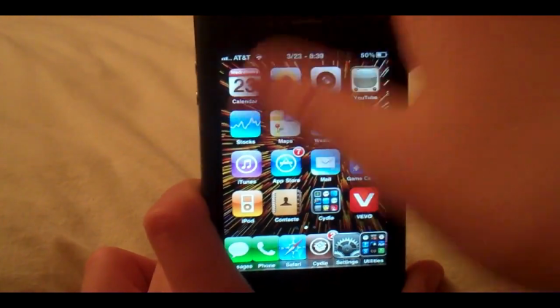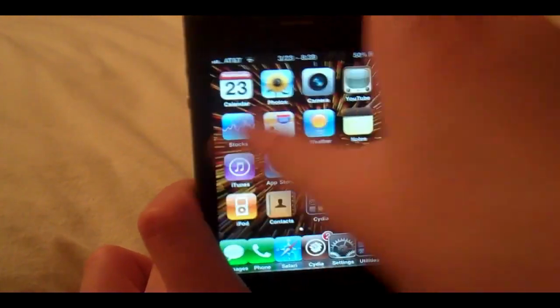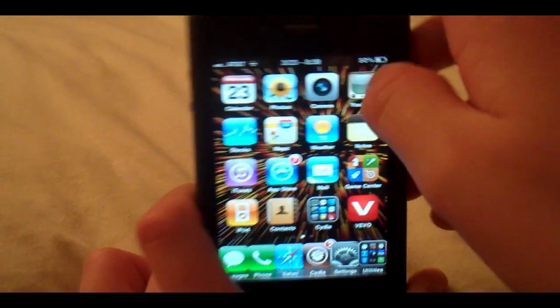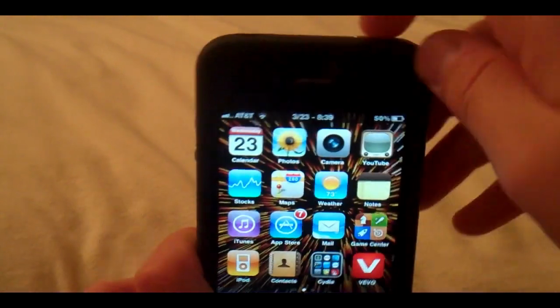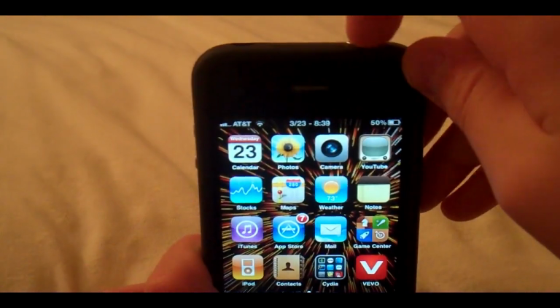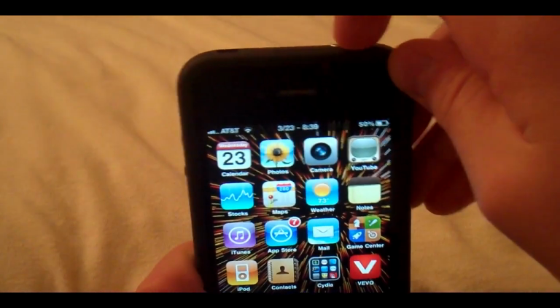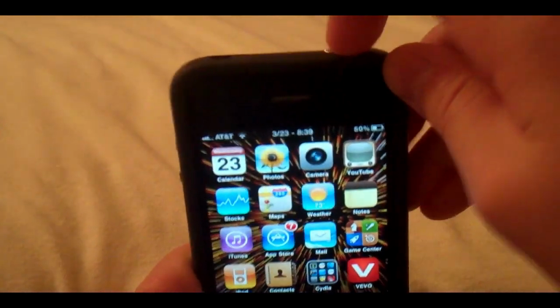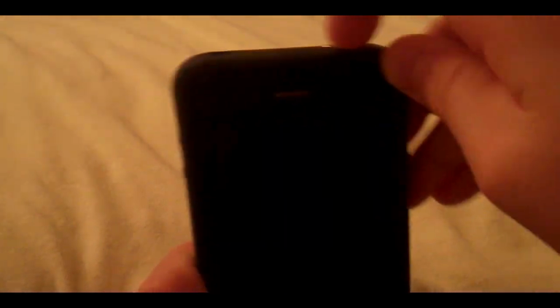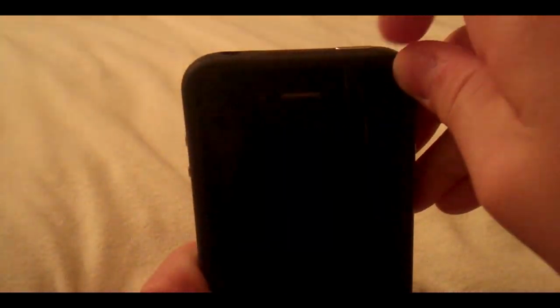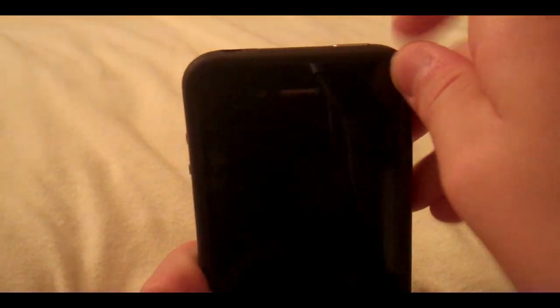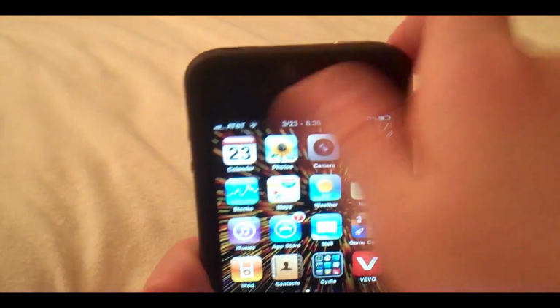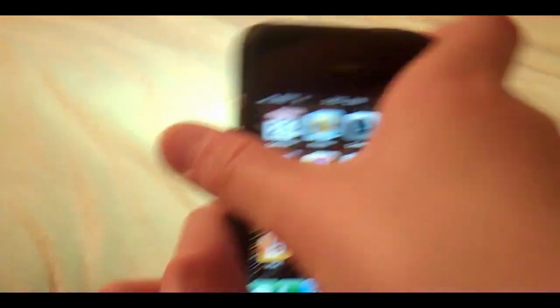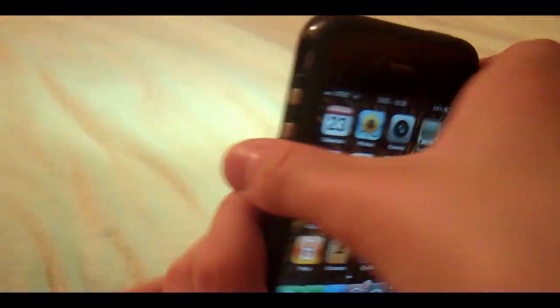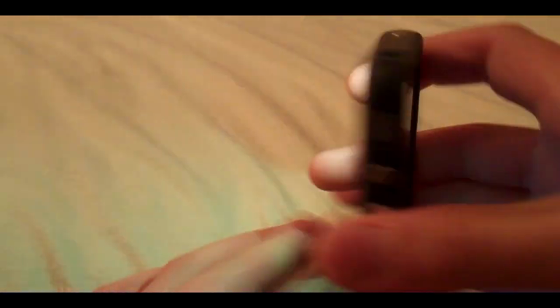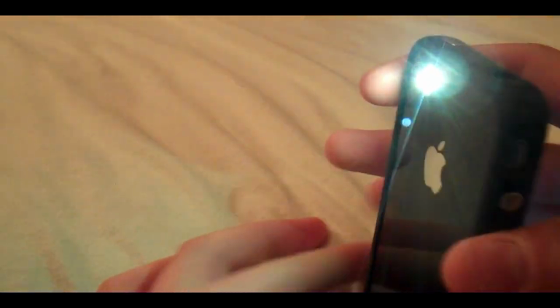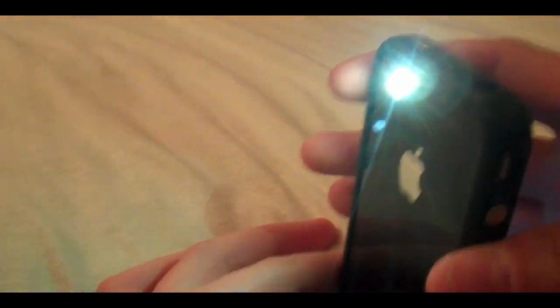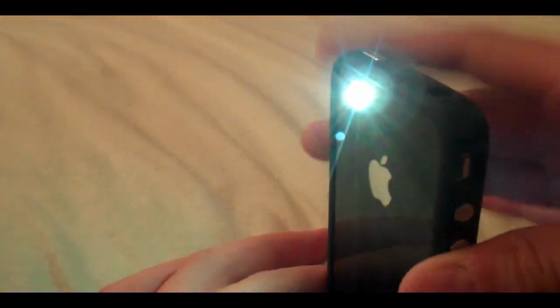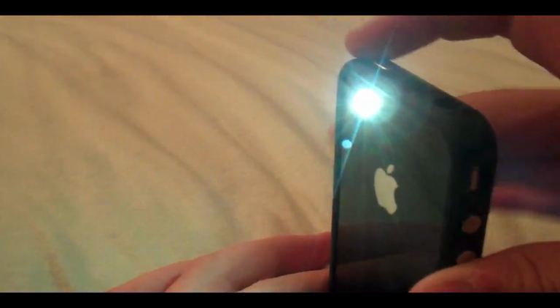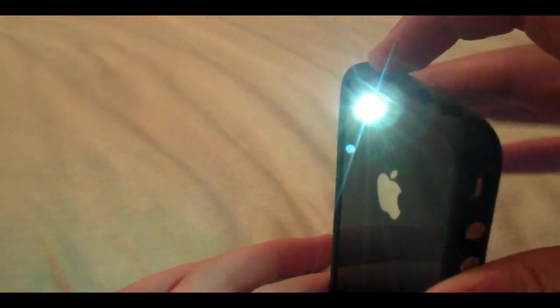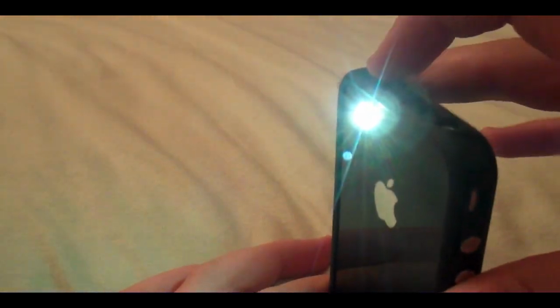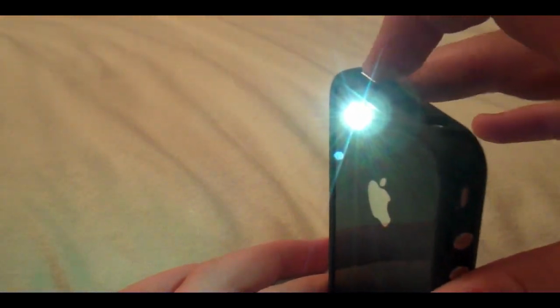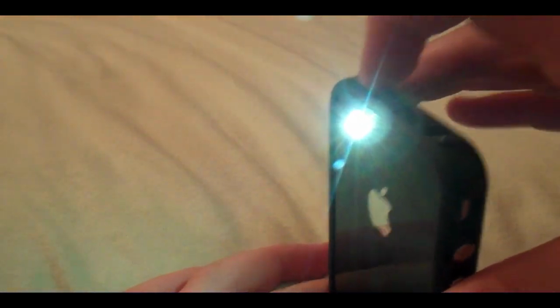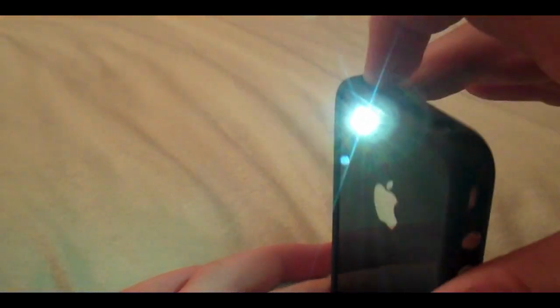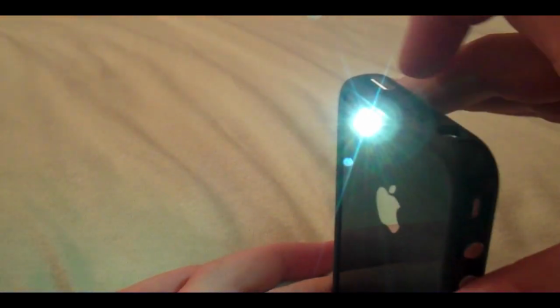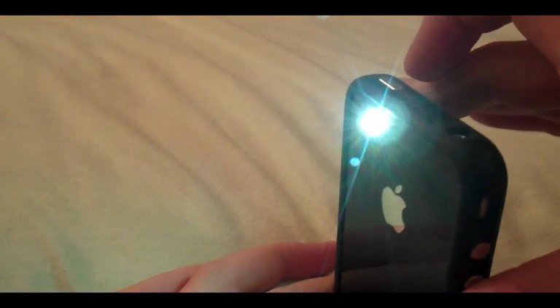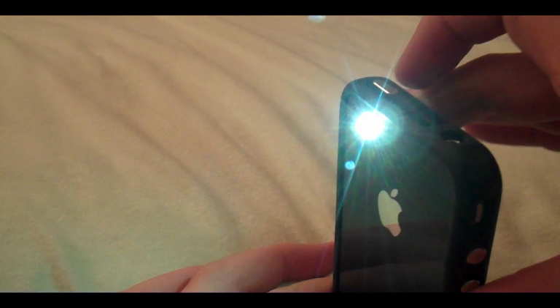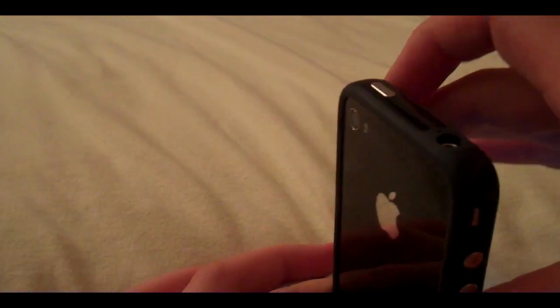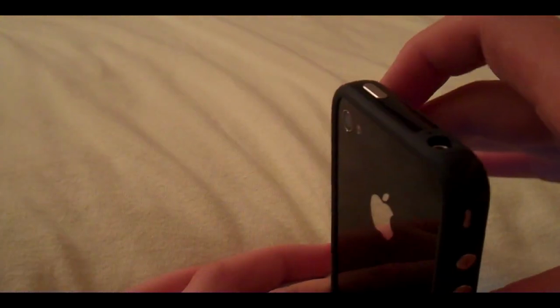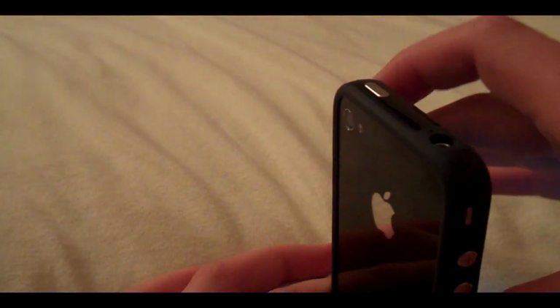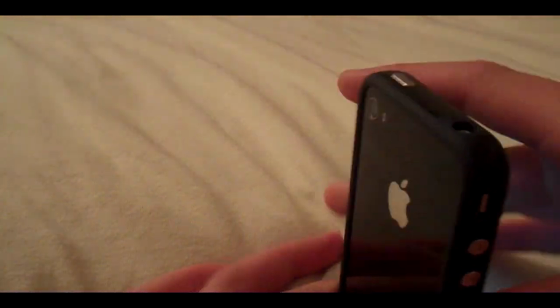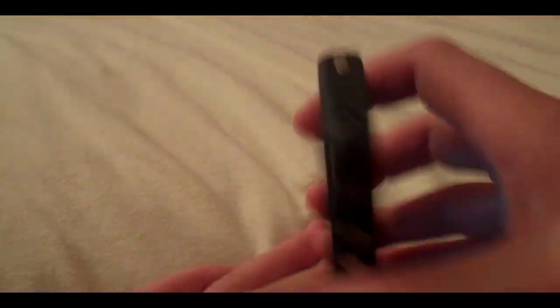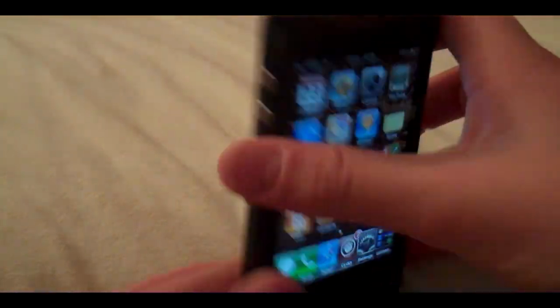I'll quickly show you — if I double tap the home button, it activates my flash, and then when I double tap it again, it goes off.